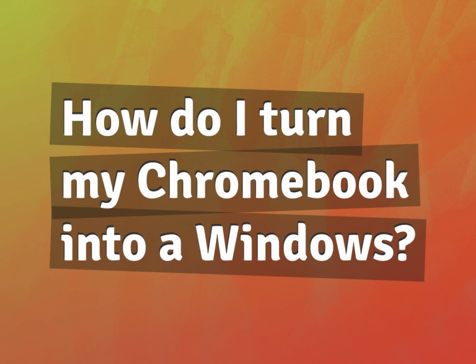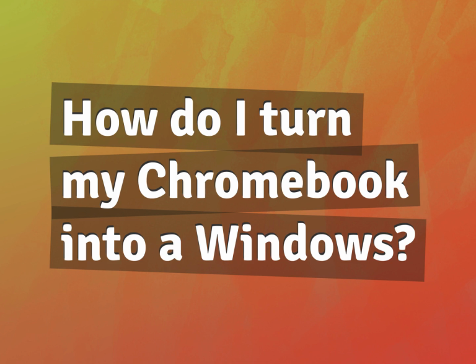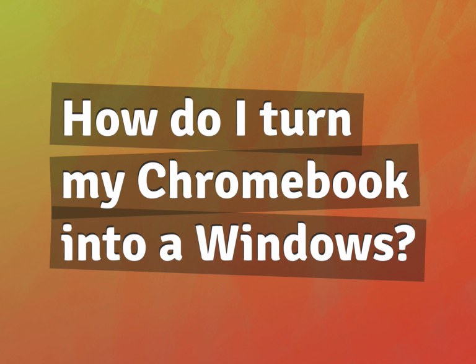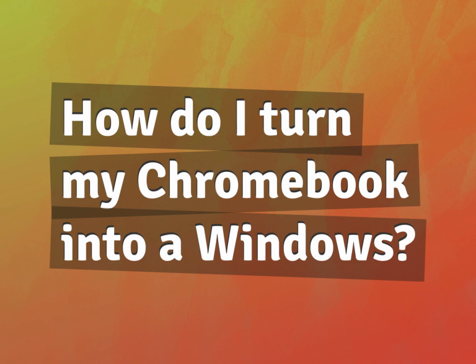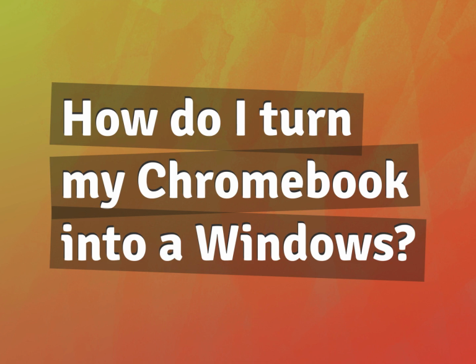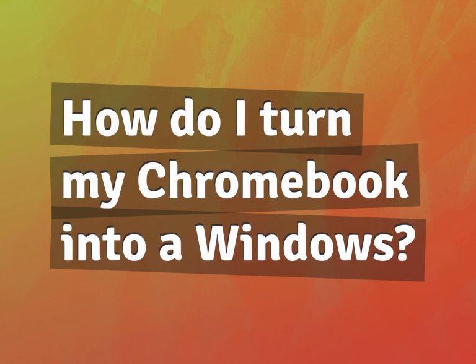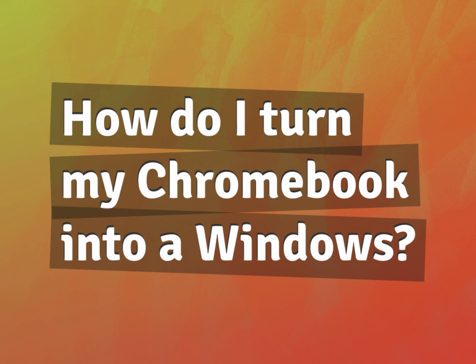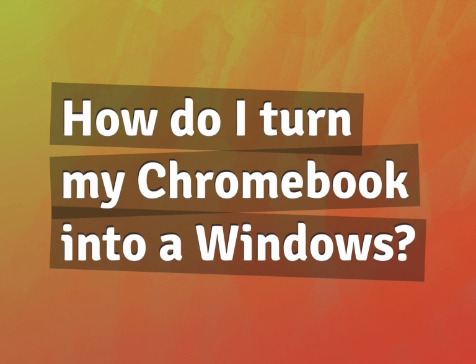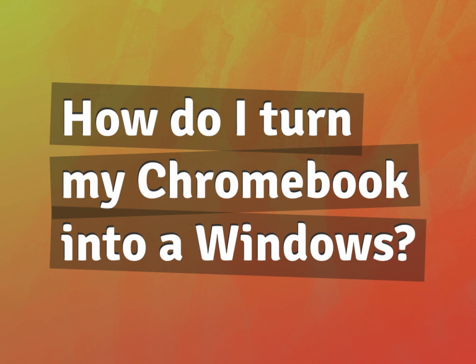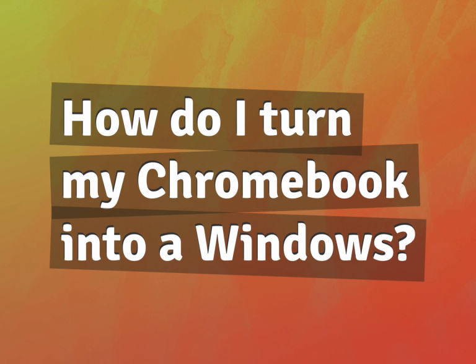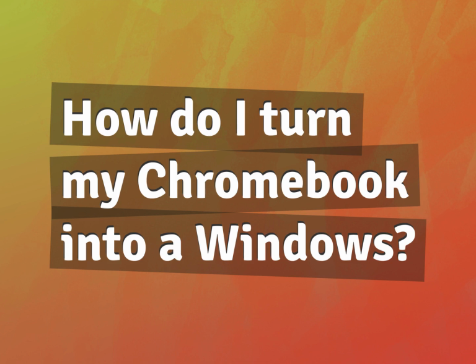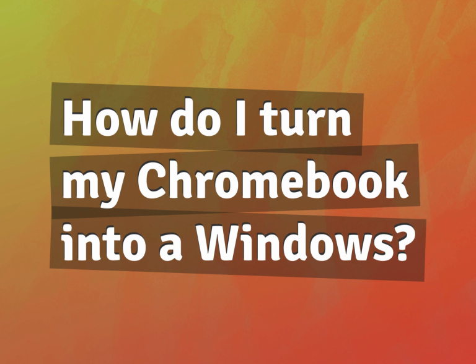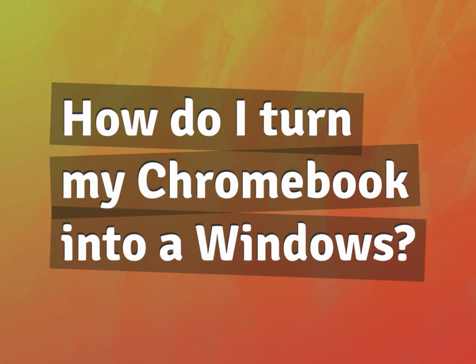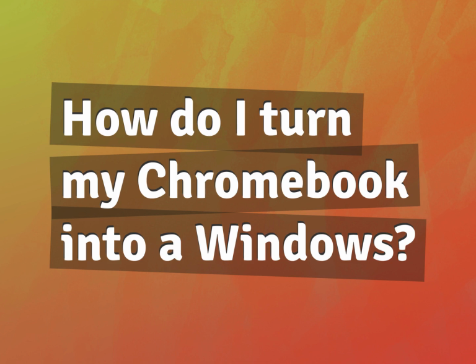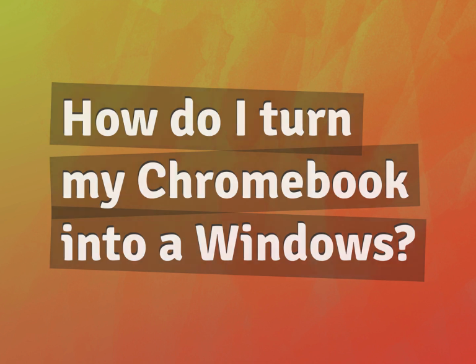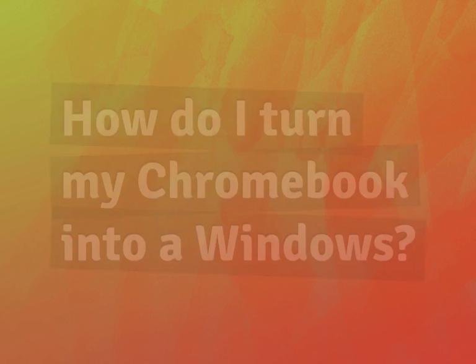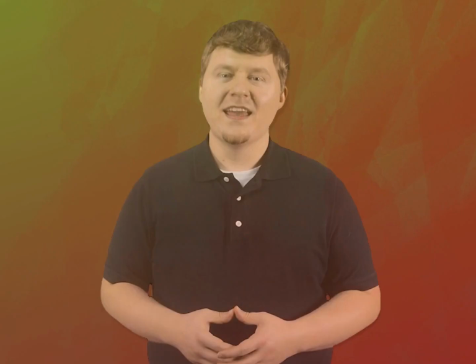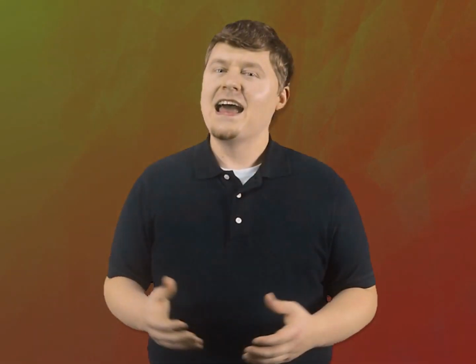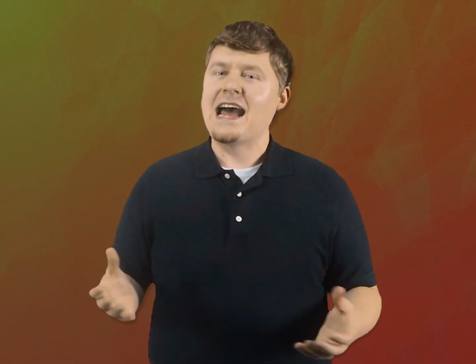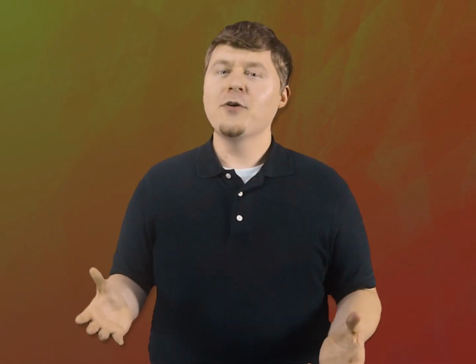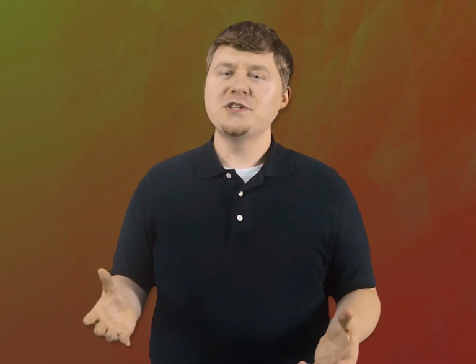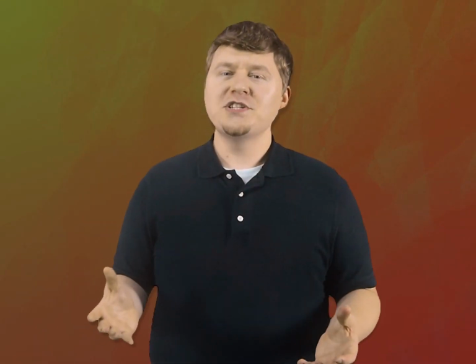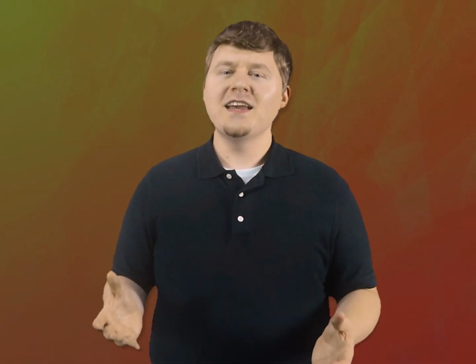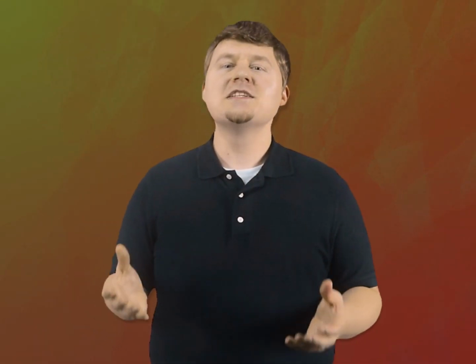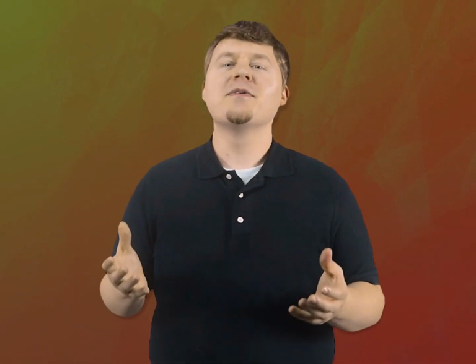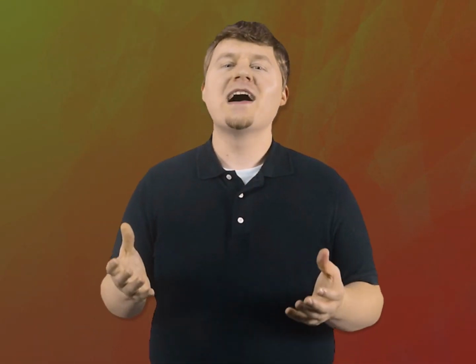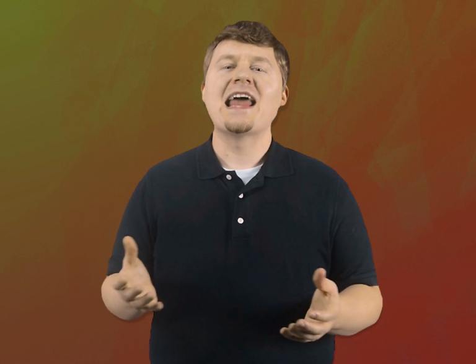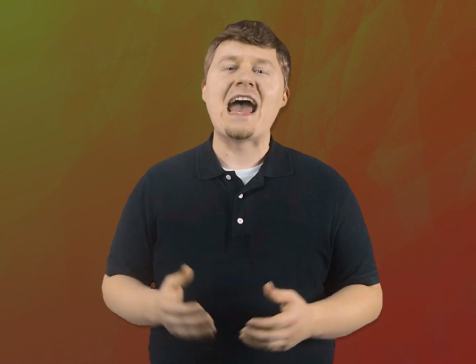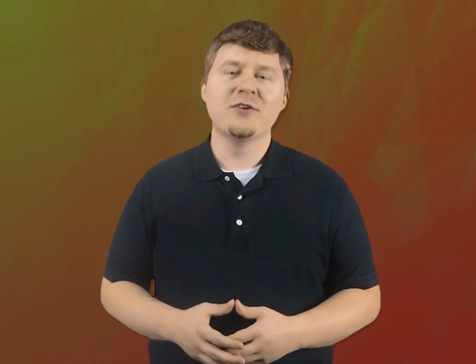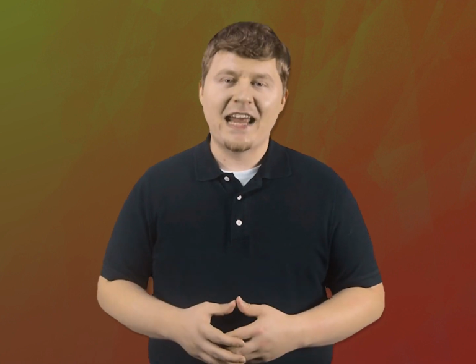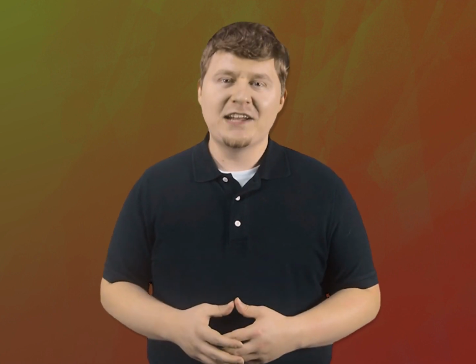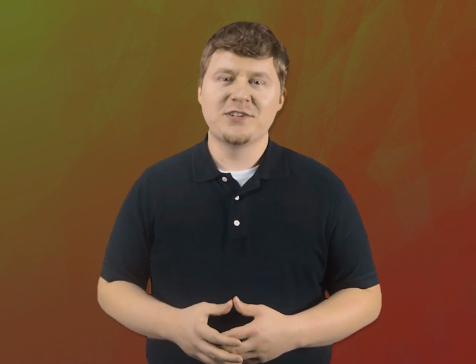How do I turn my Chromebook into a Windows? Our mission is to provide accurate answers.